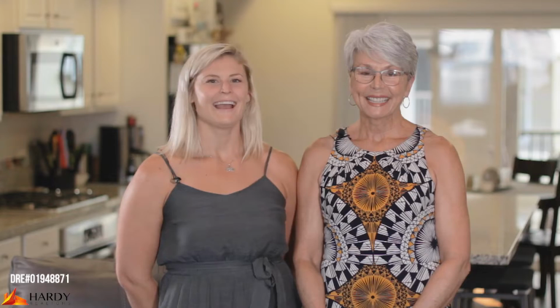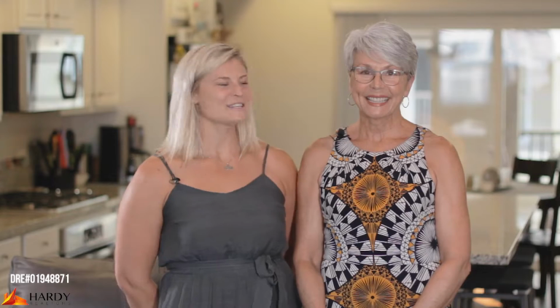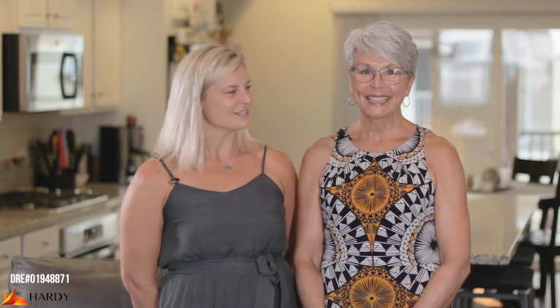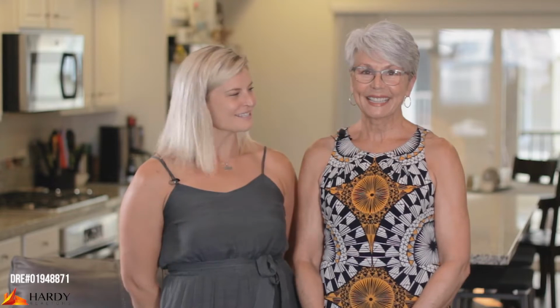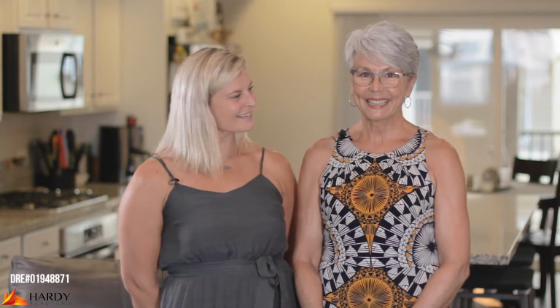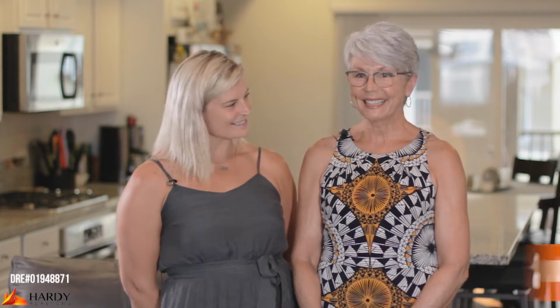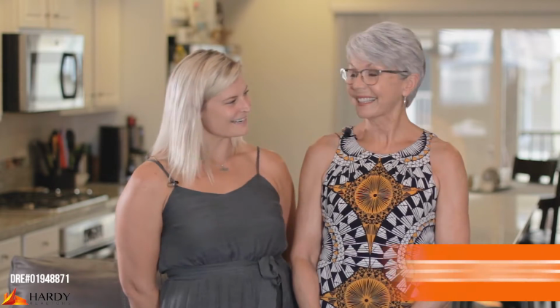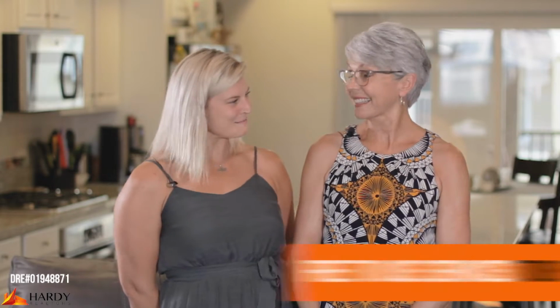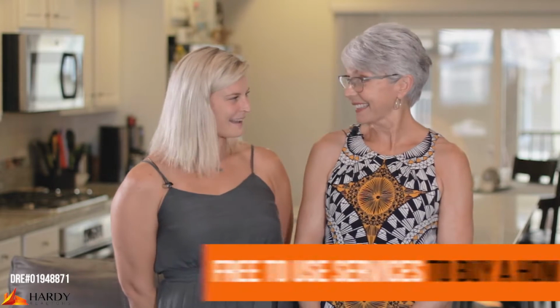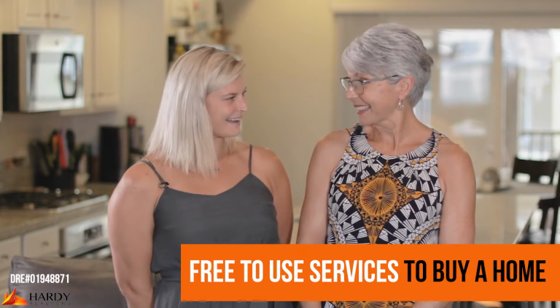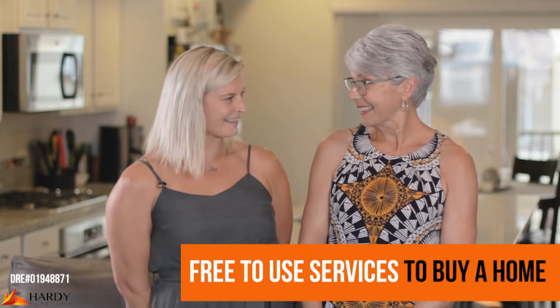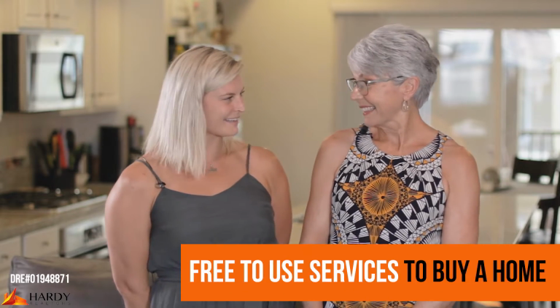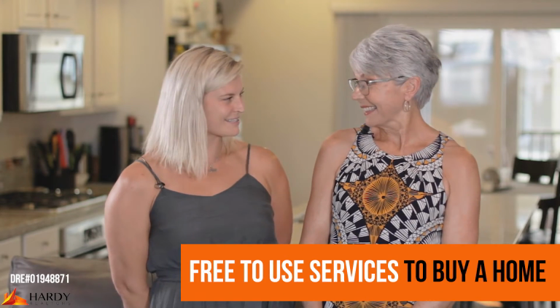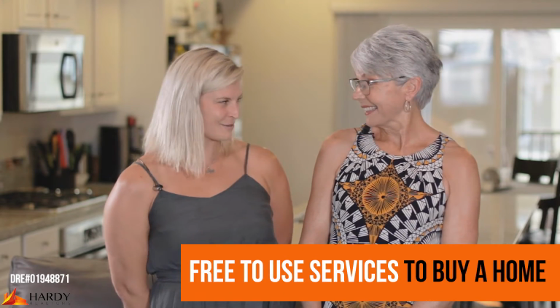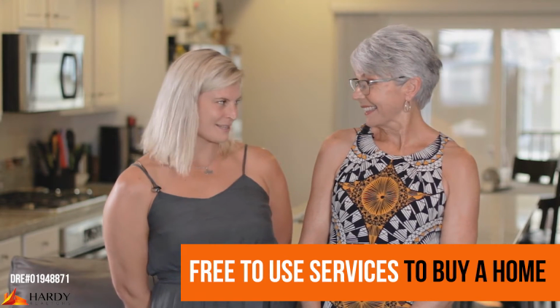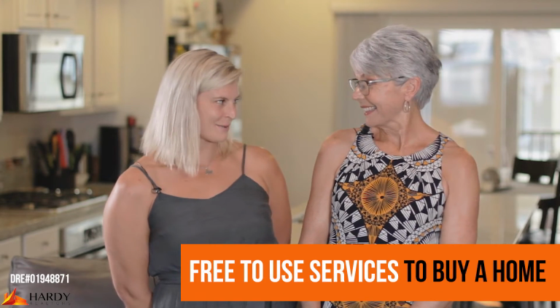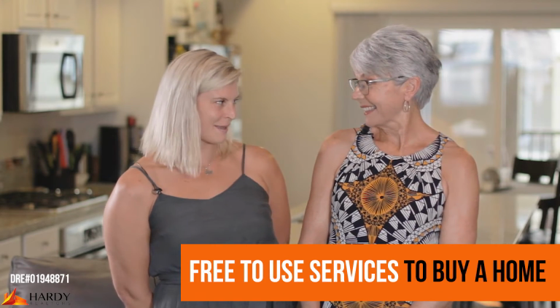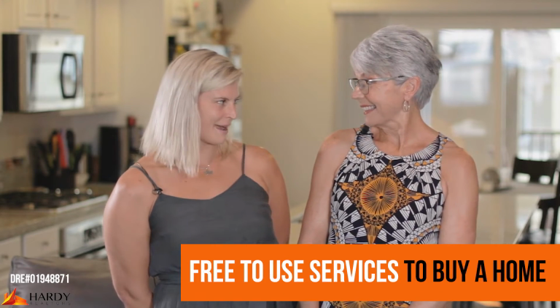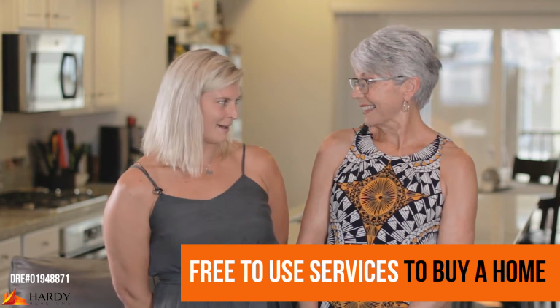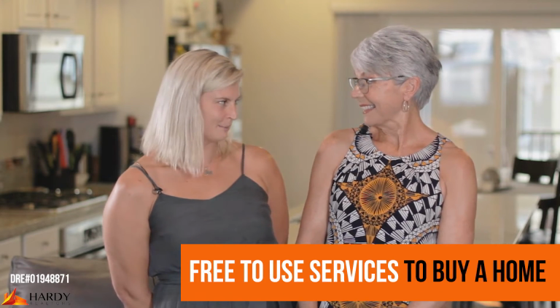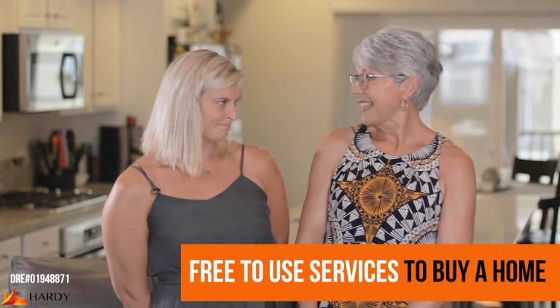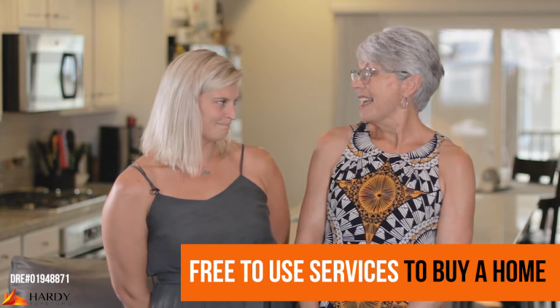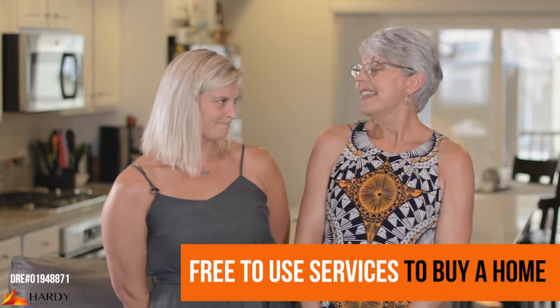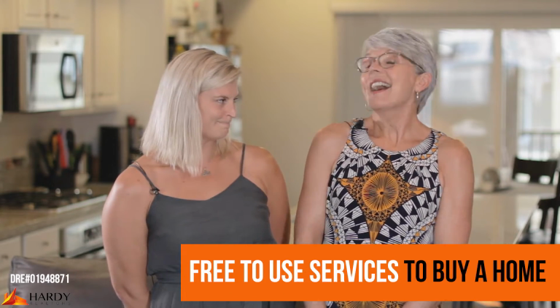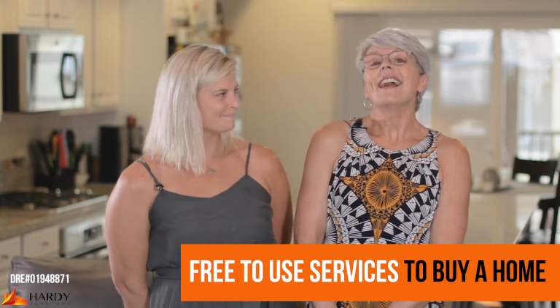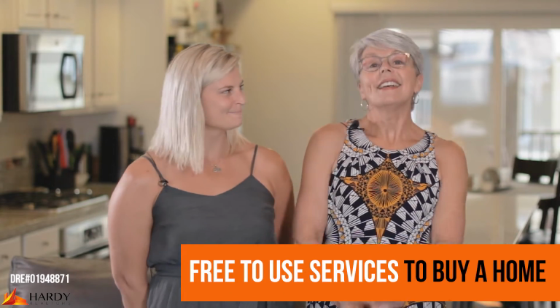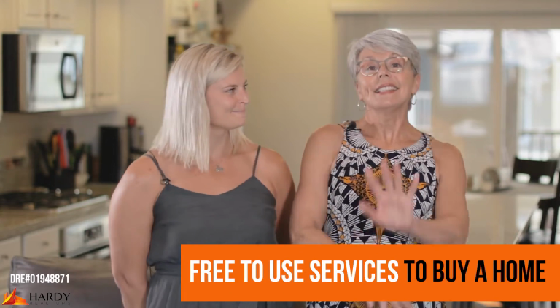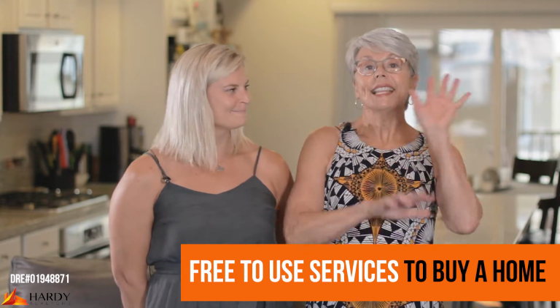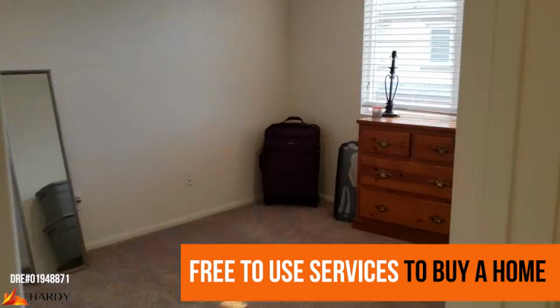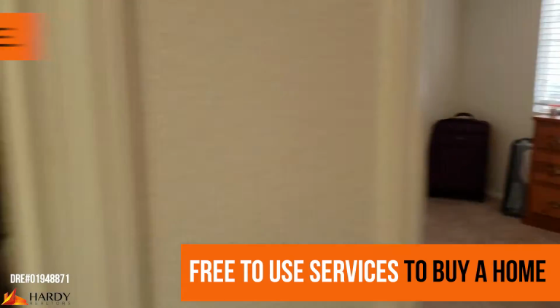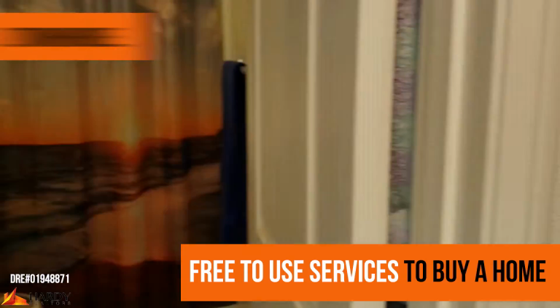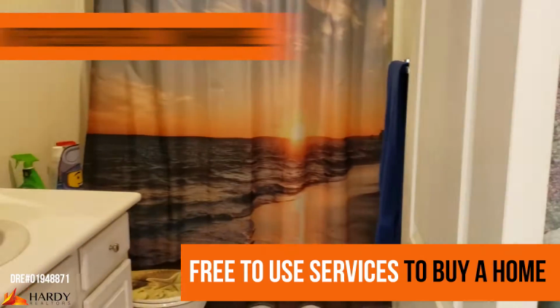Hey Jill, does it cost anybody anything to use us when they buy a home? Not a single dime.